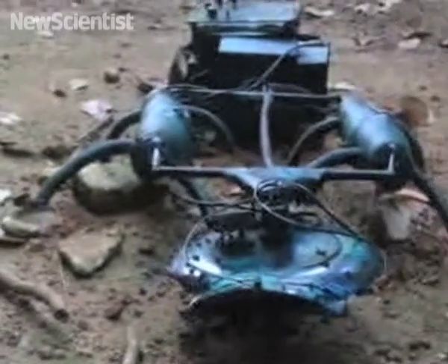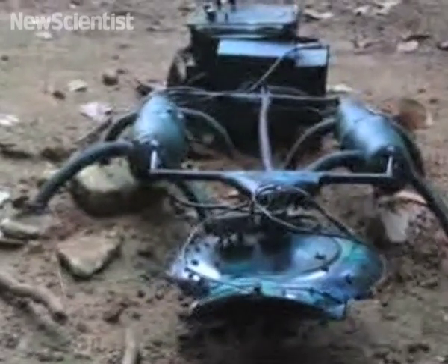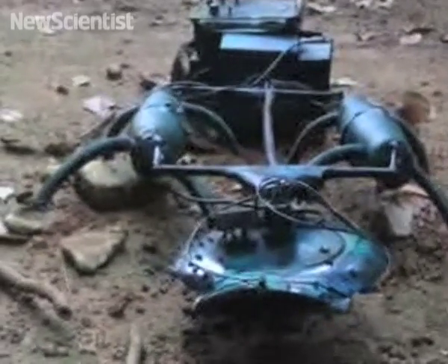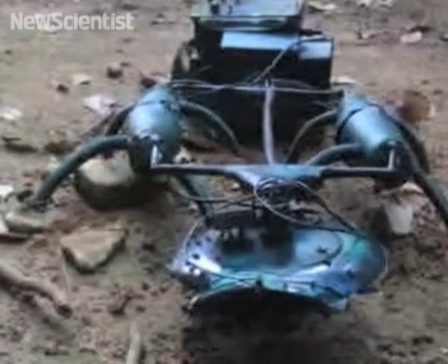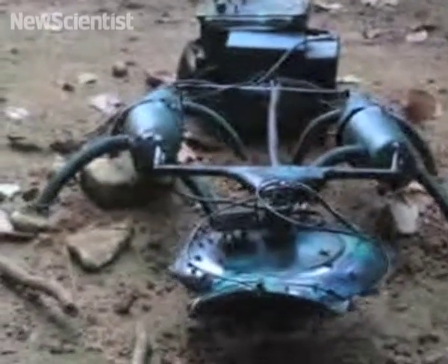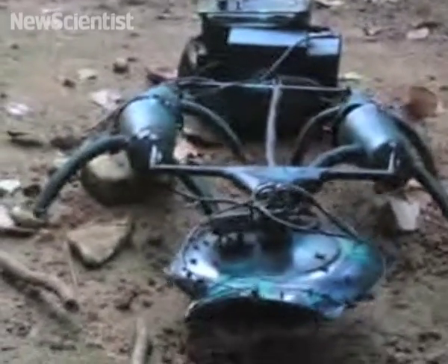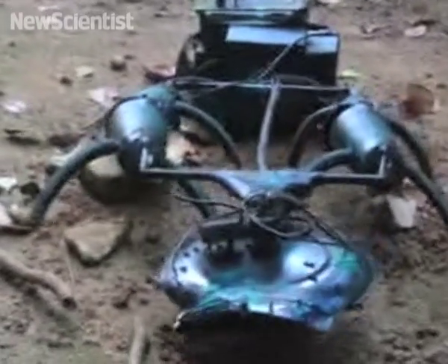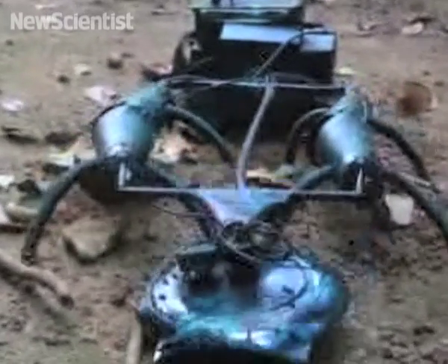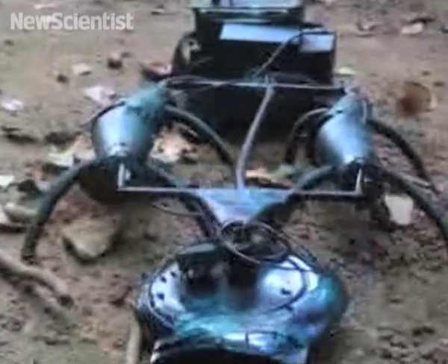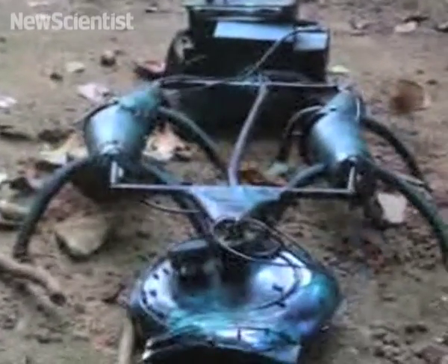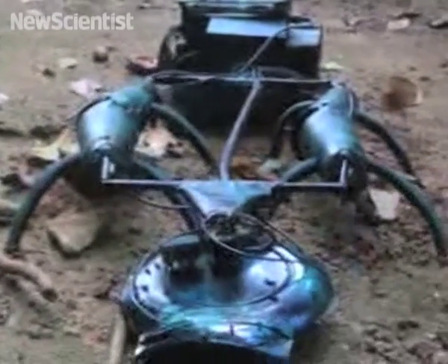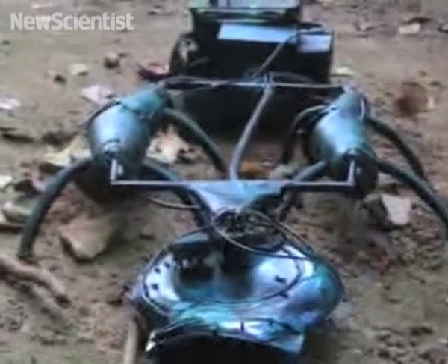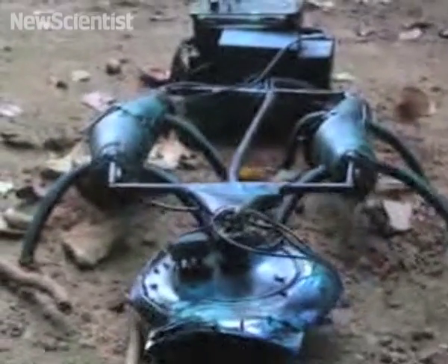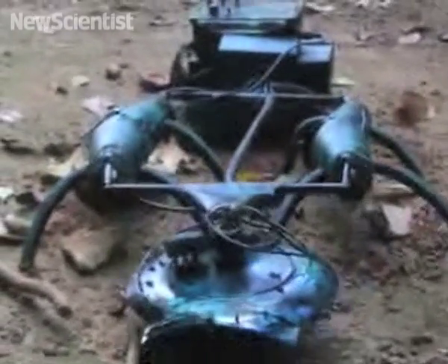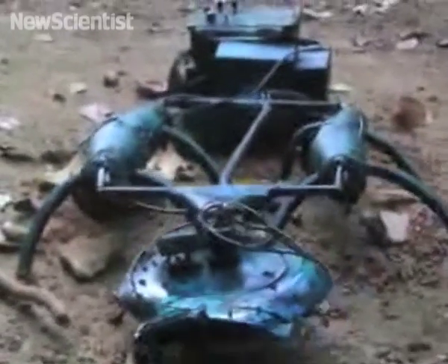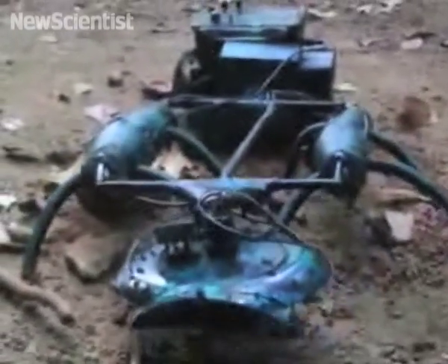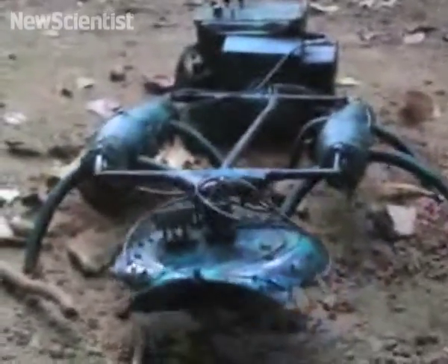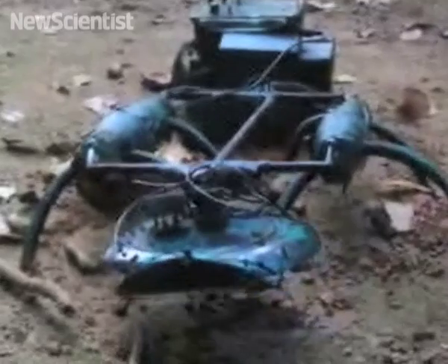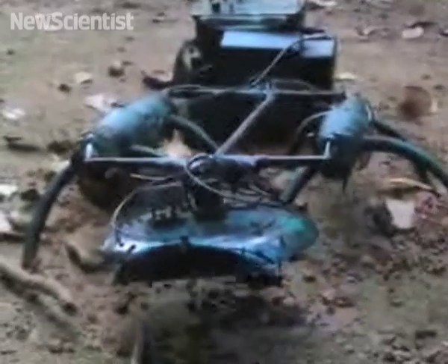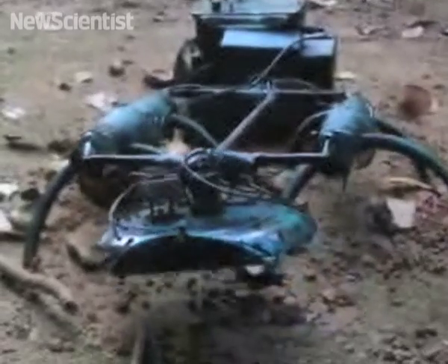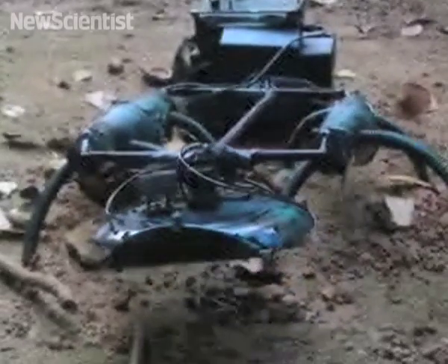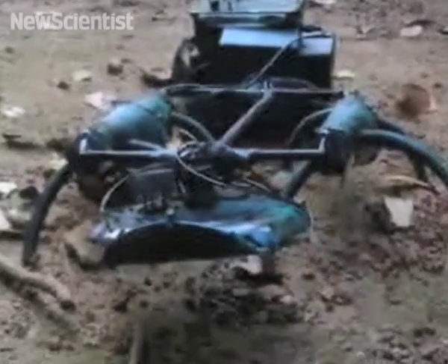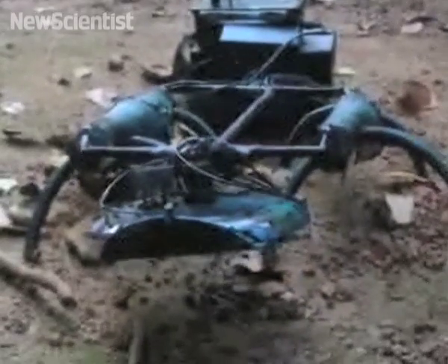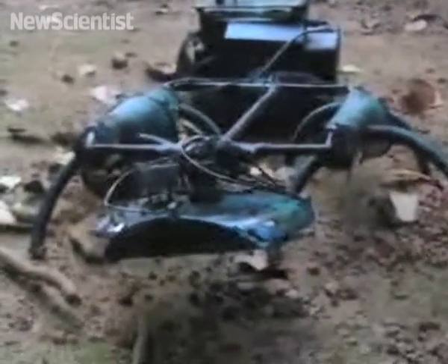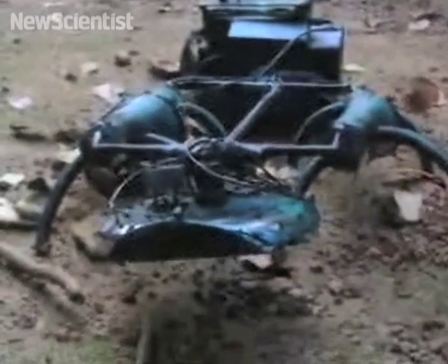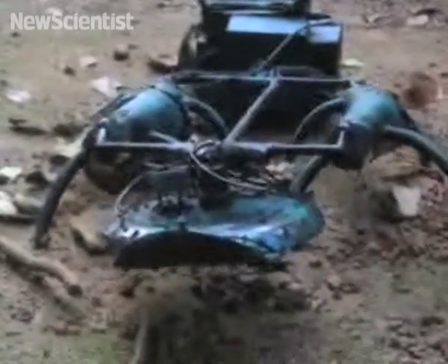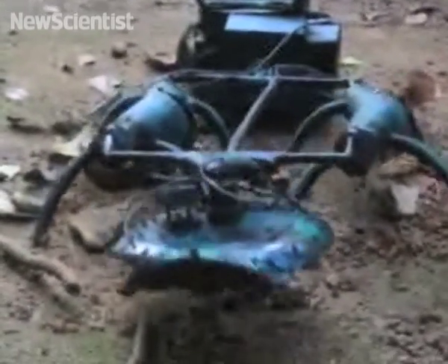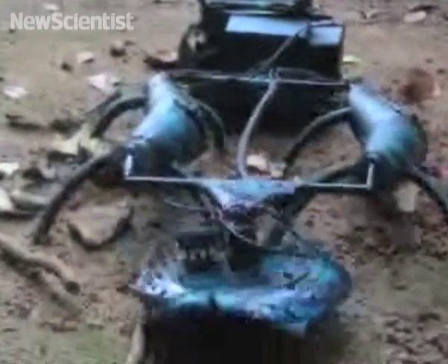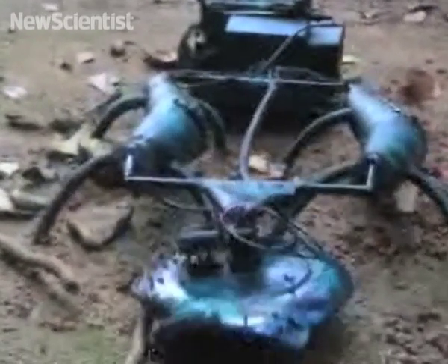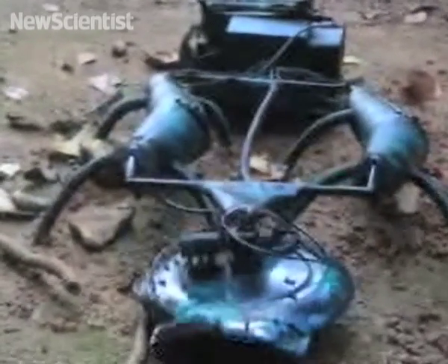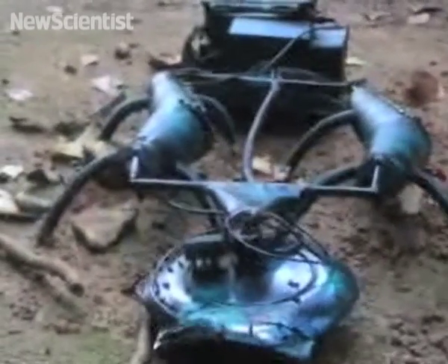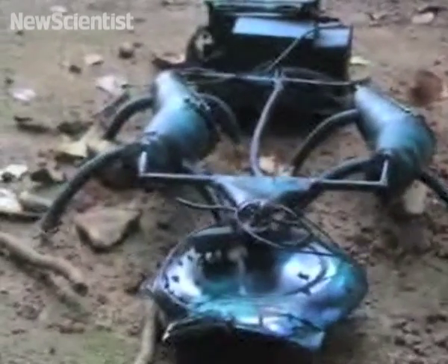A metal detector at the front of the robot is used to confirm a find. In a recent trial, the robot-mongoose team was very effective — they took just 30 seconds to locate a landmine a few meters away.